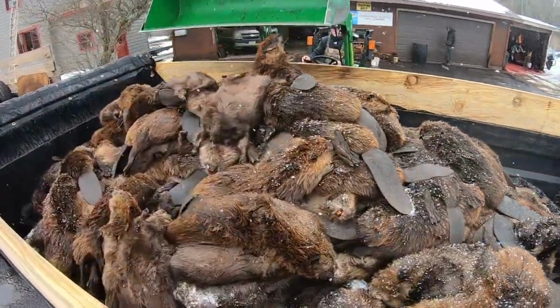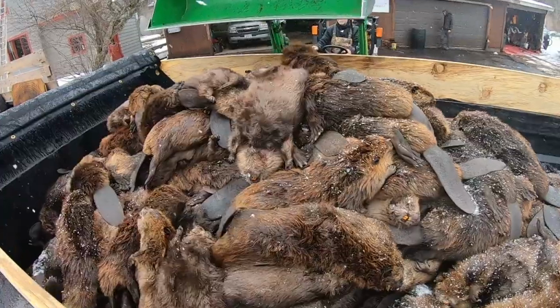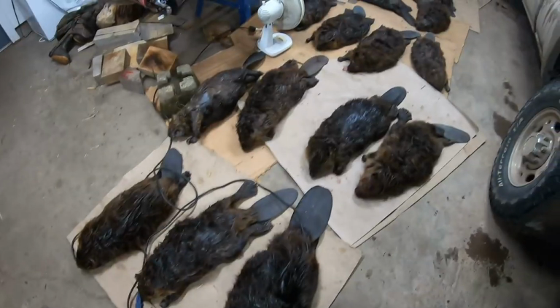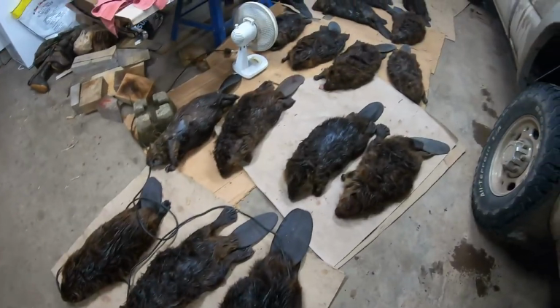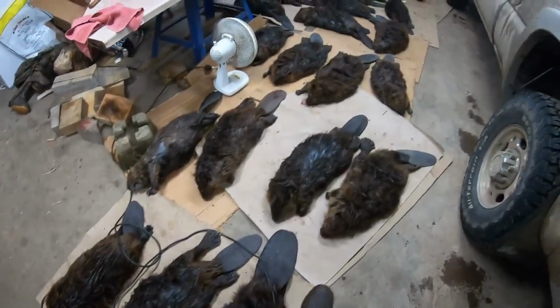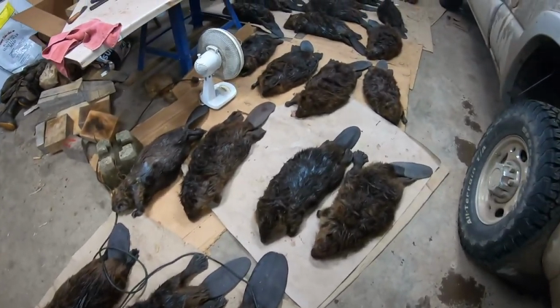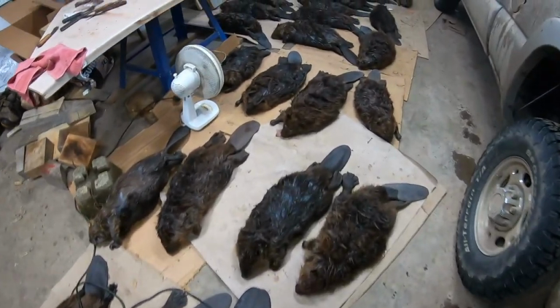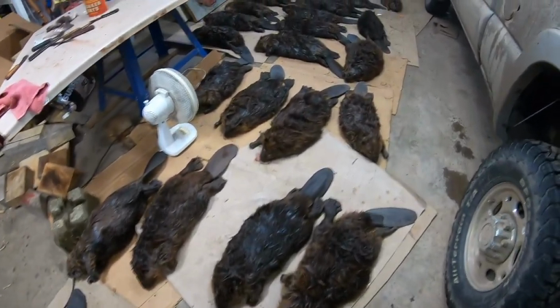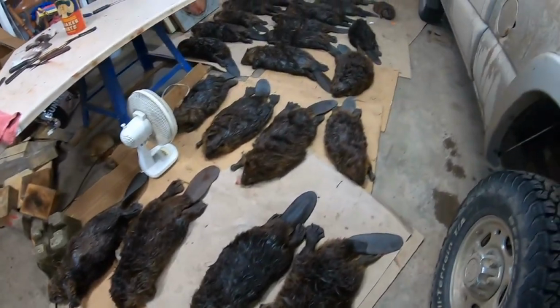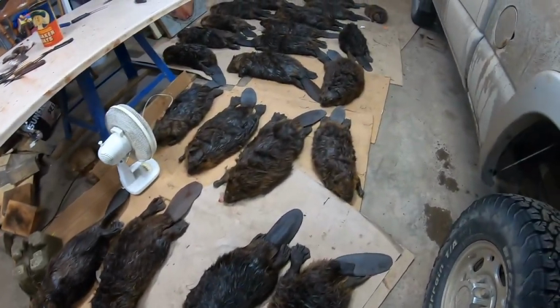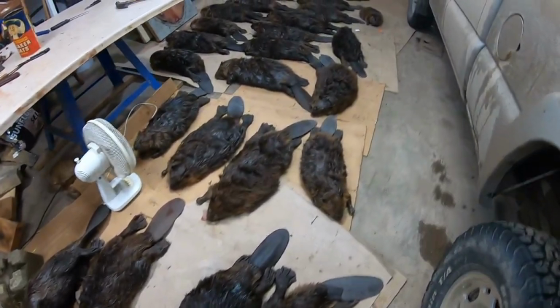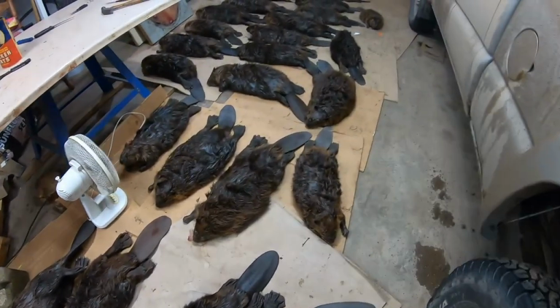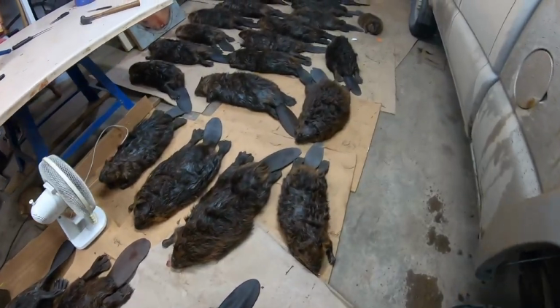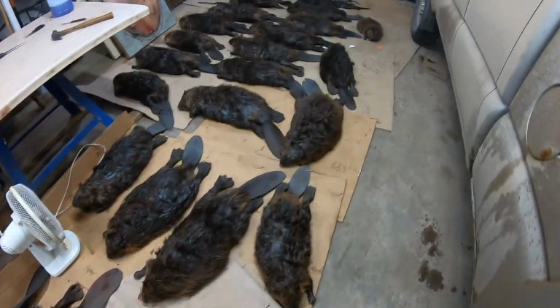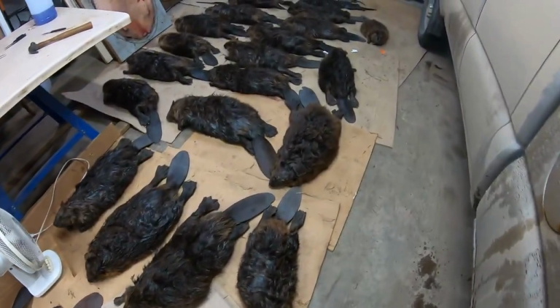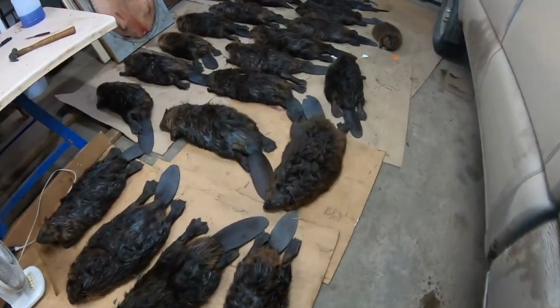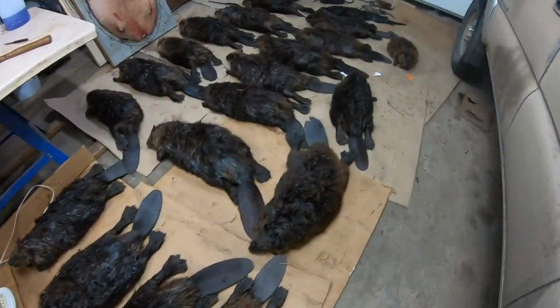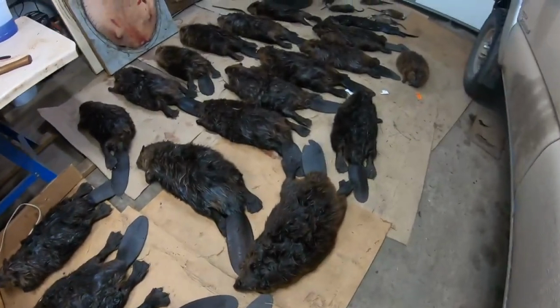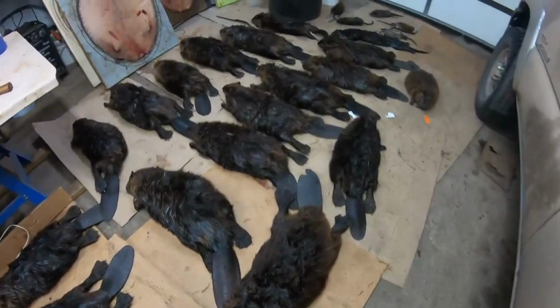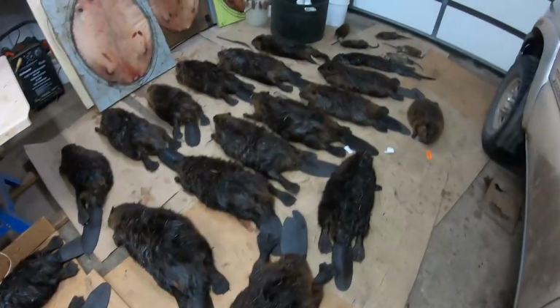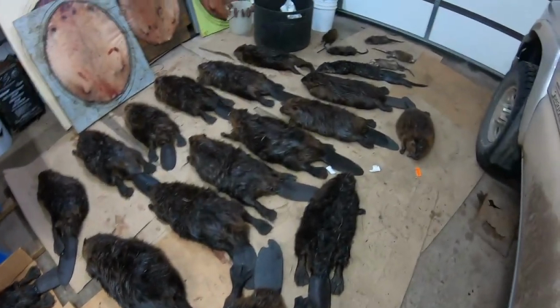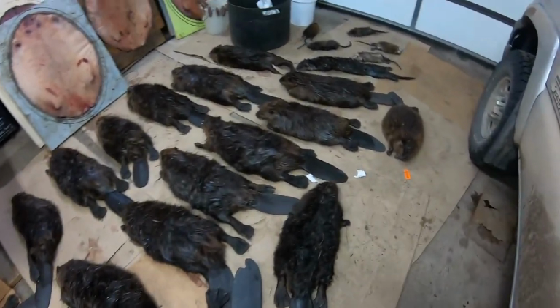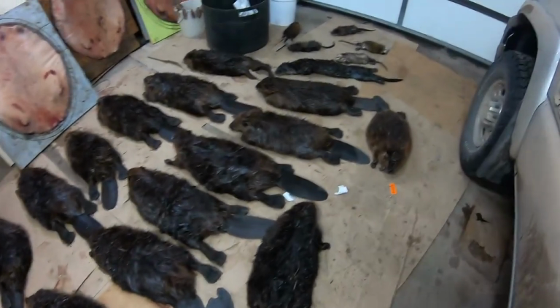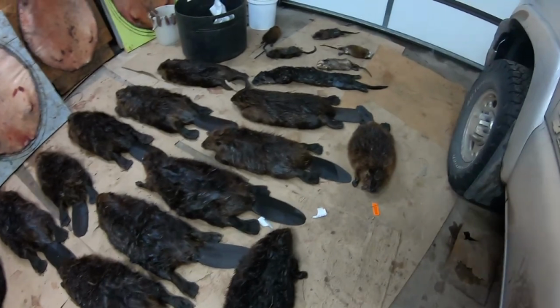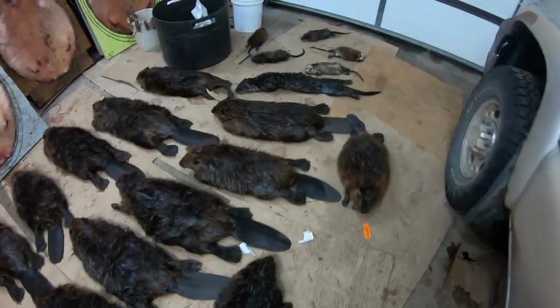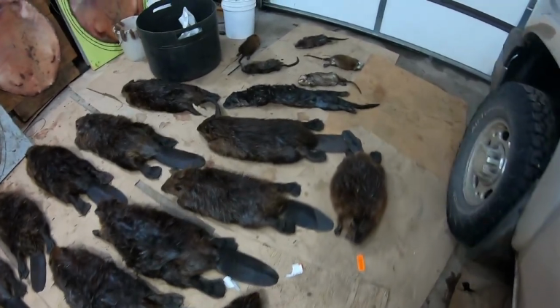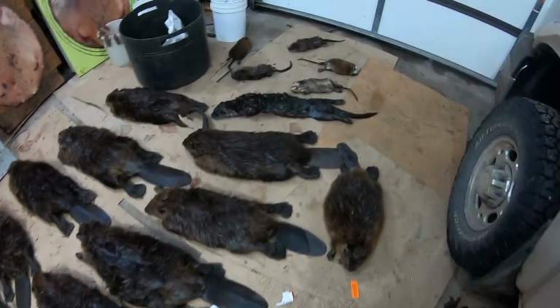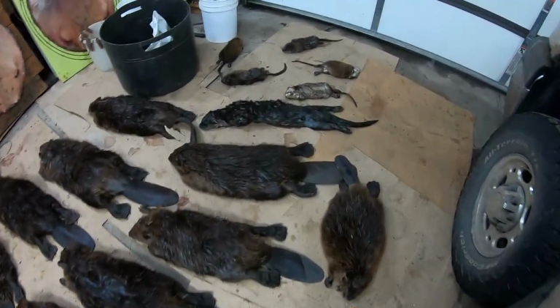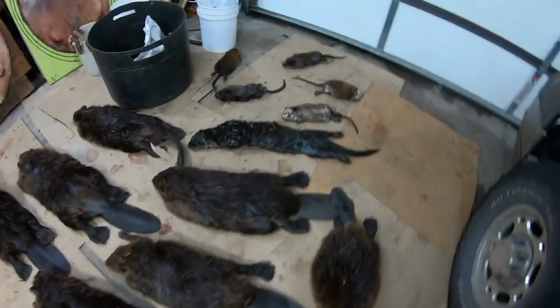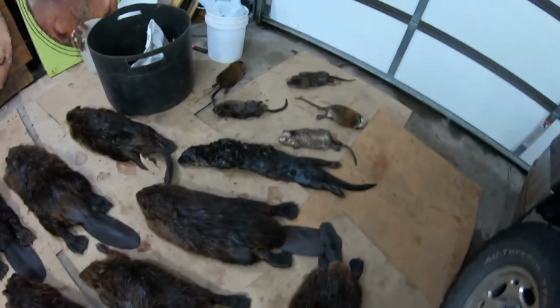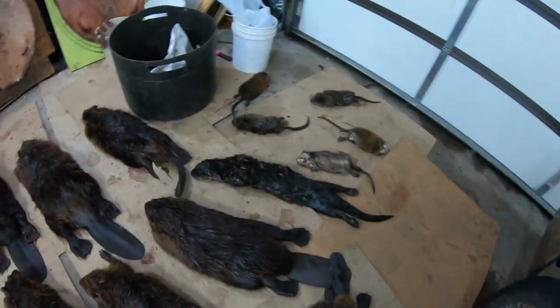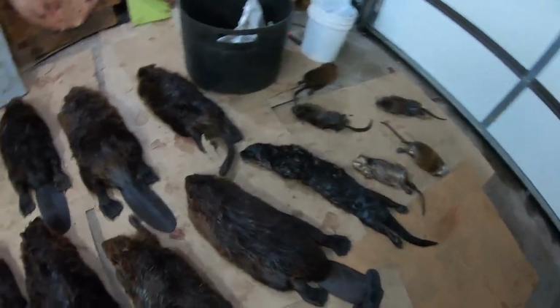Well here they are for today, we just got back in Ambozhin. There's 26 beaver, an otter, and 5 muskrats.